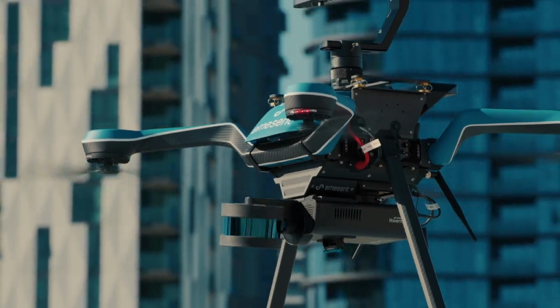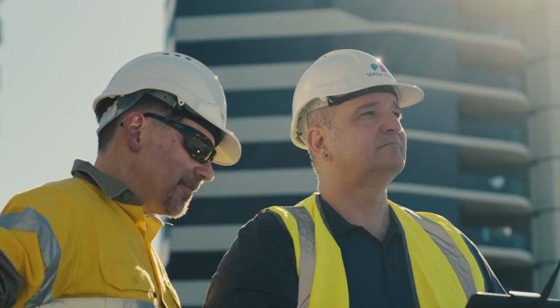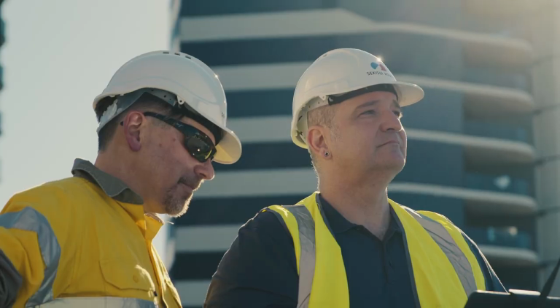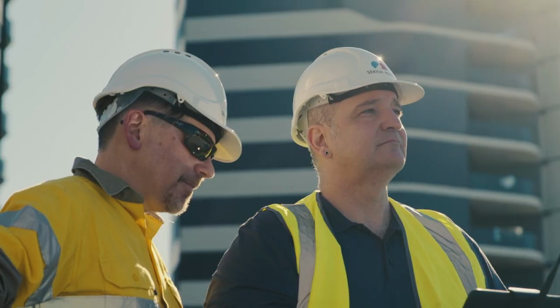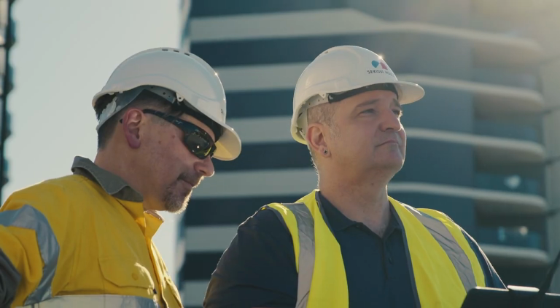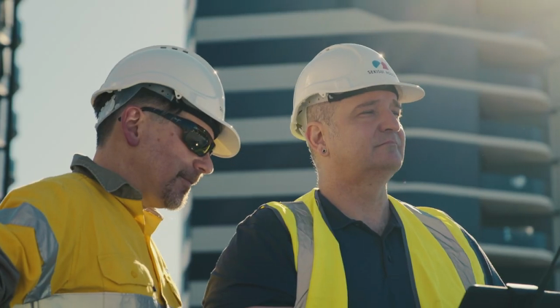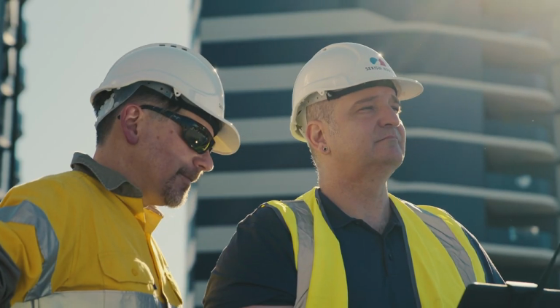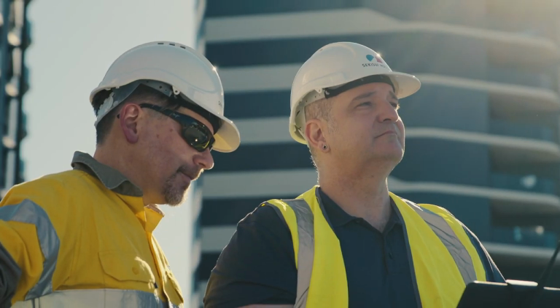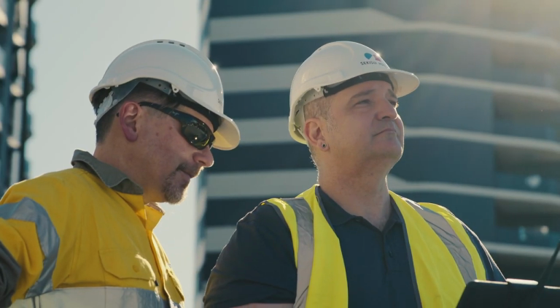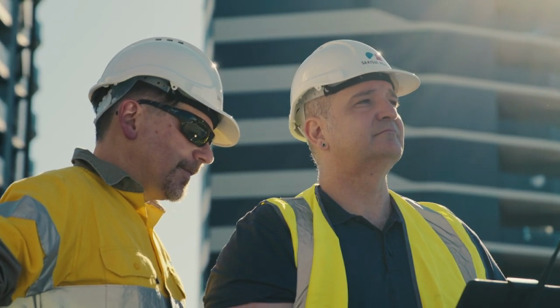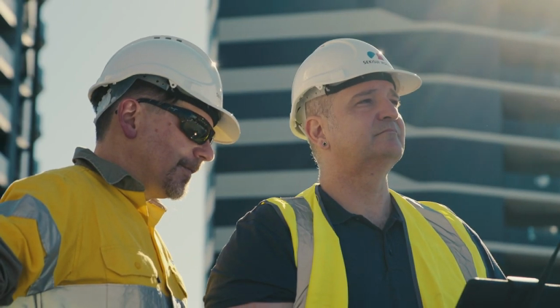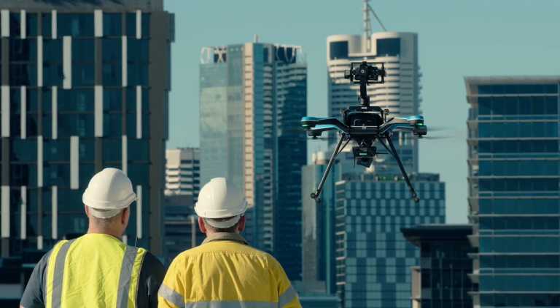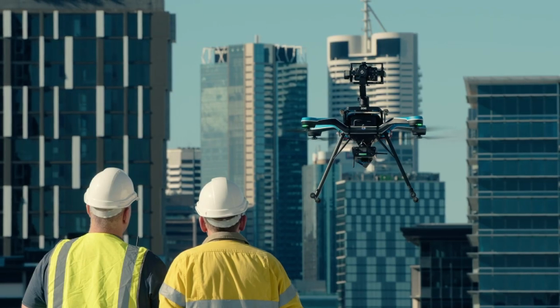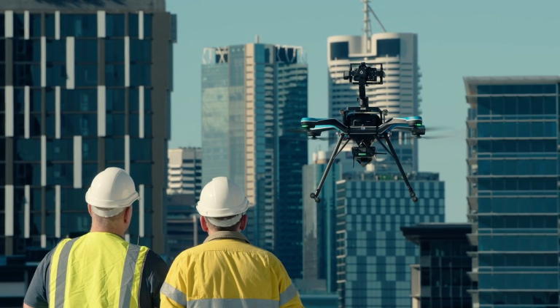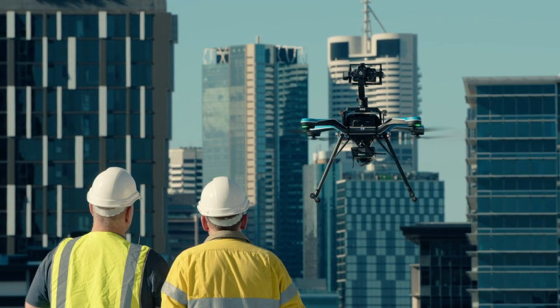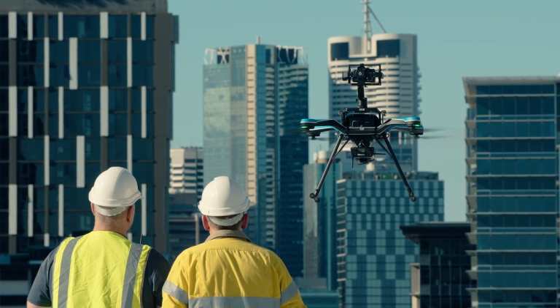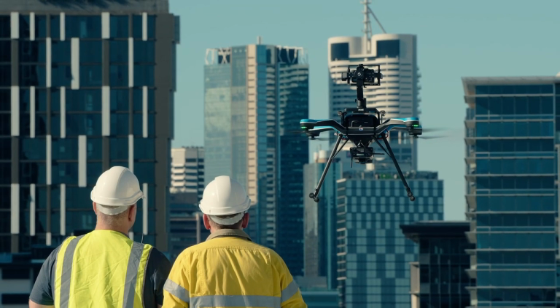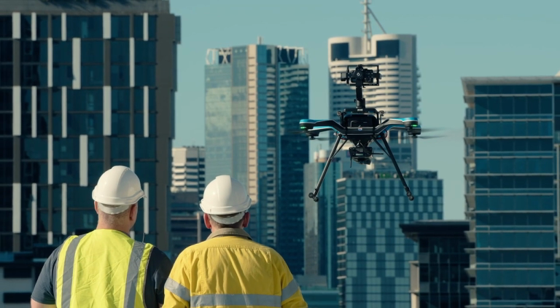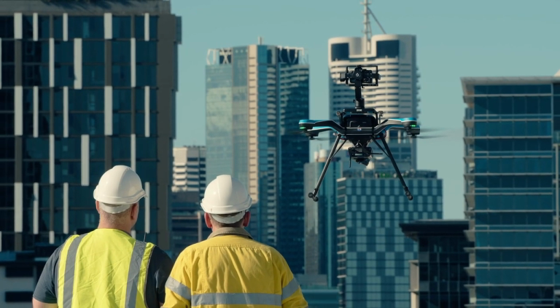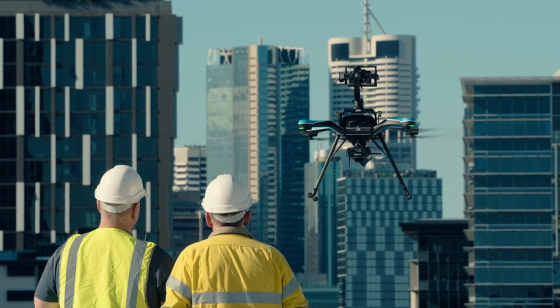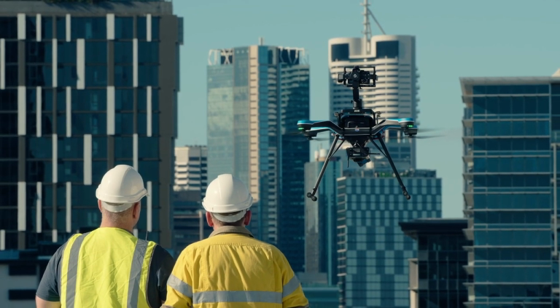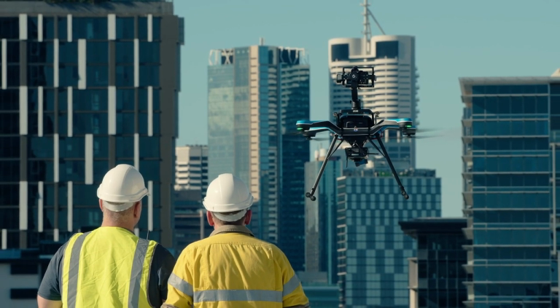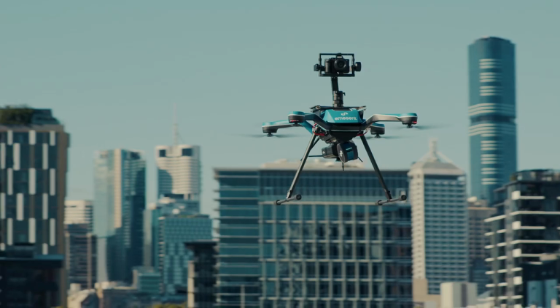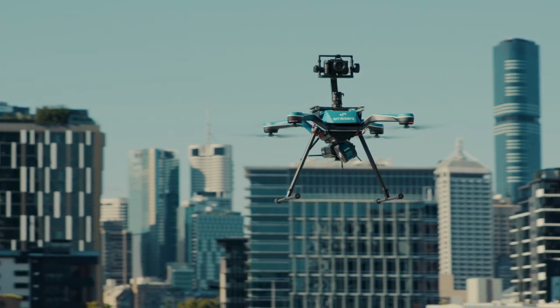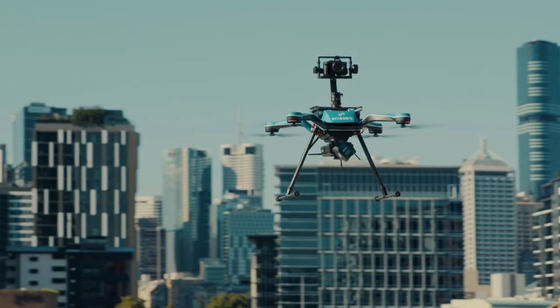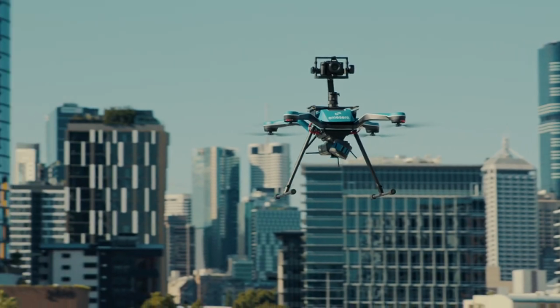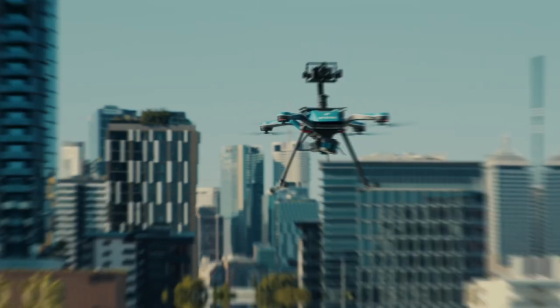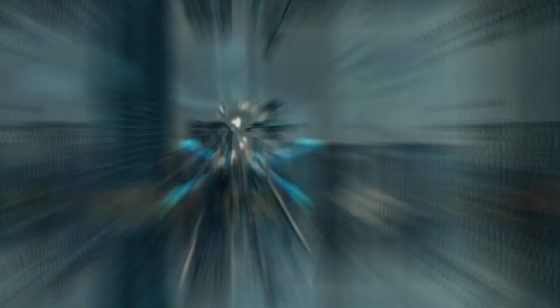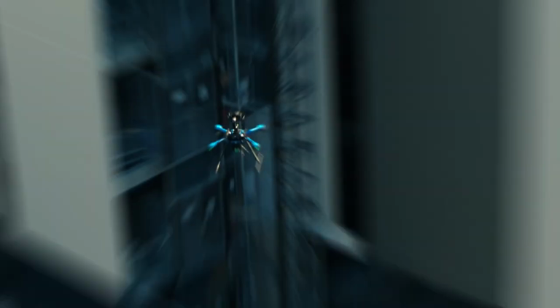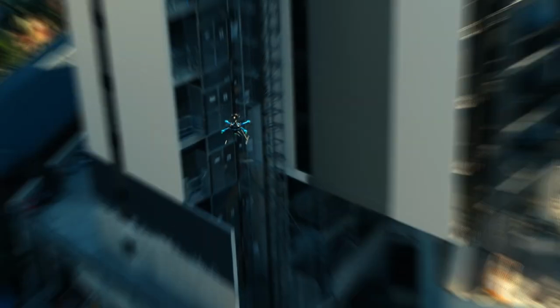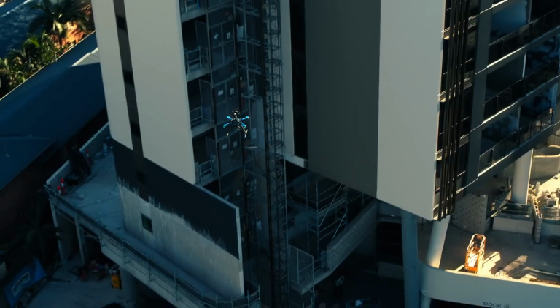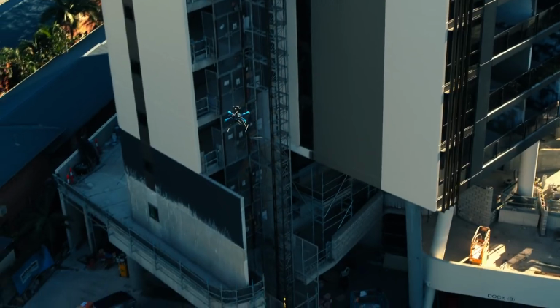Hovermap Zoe — an unrivaled combination for autonomous asset inspection.